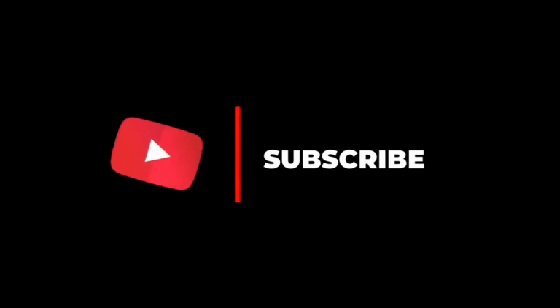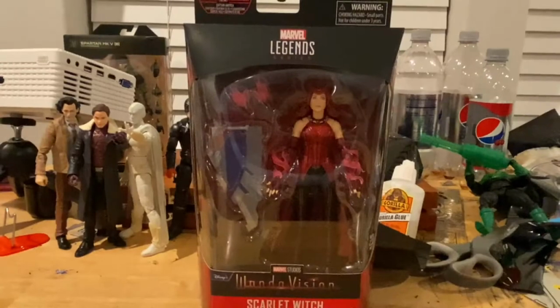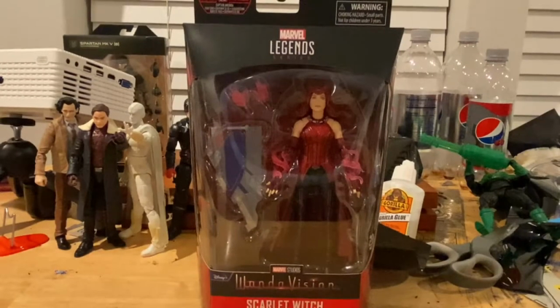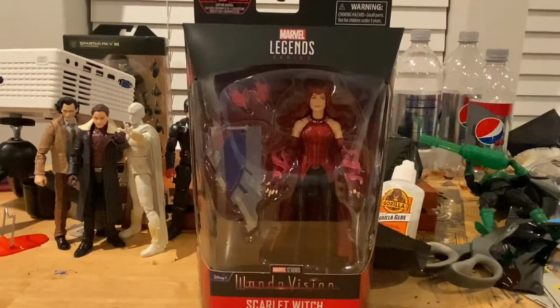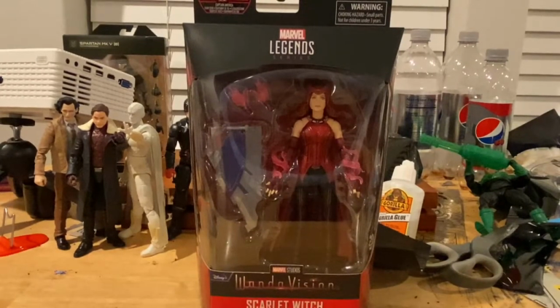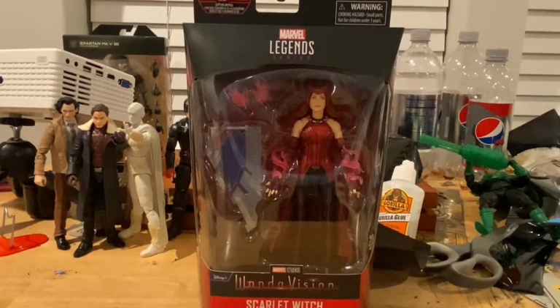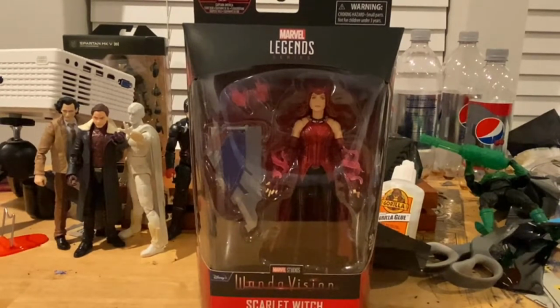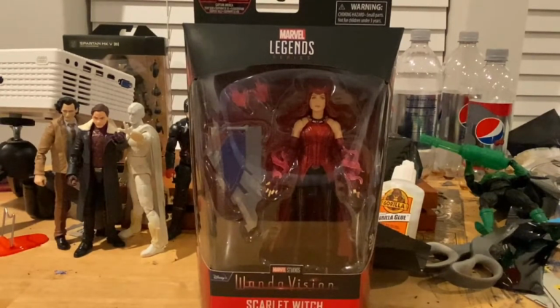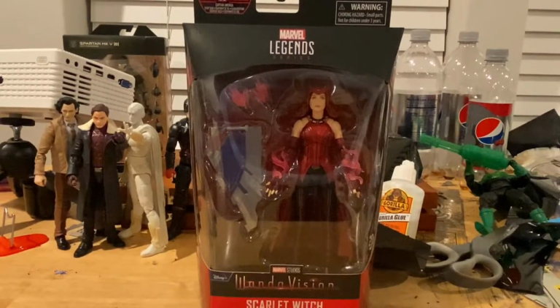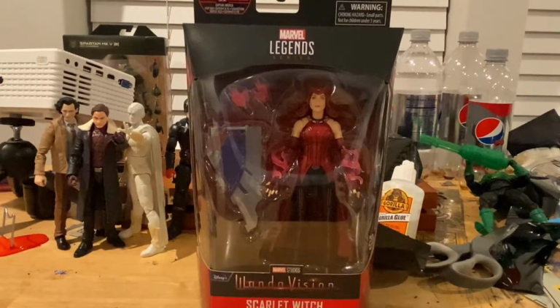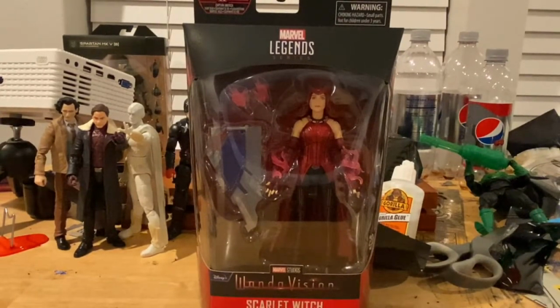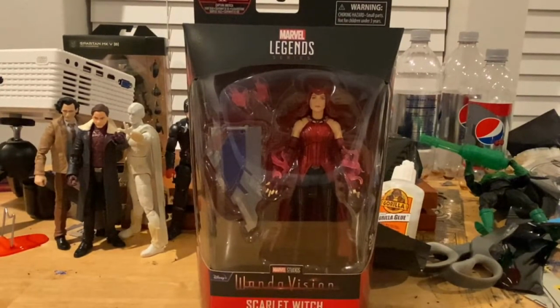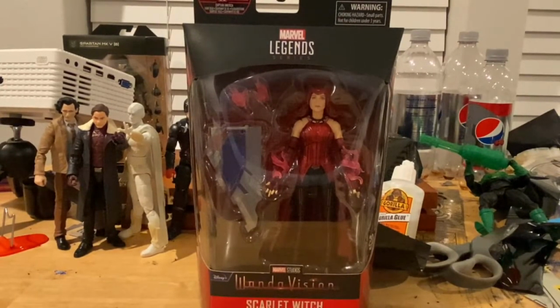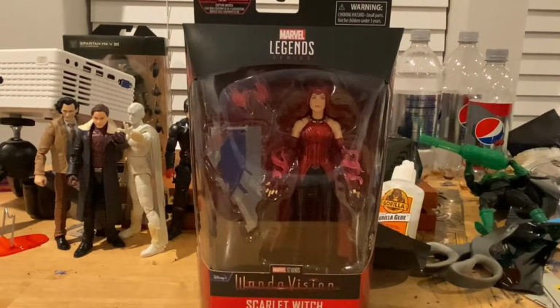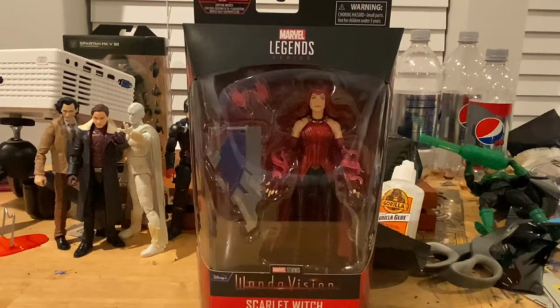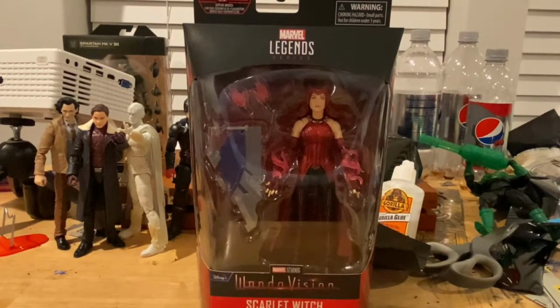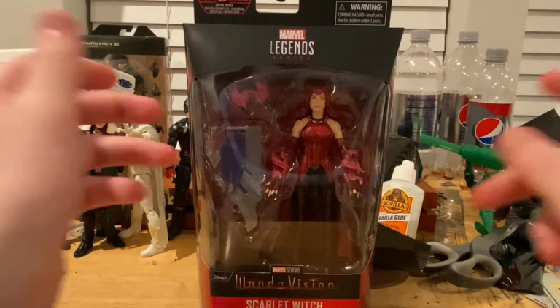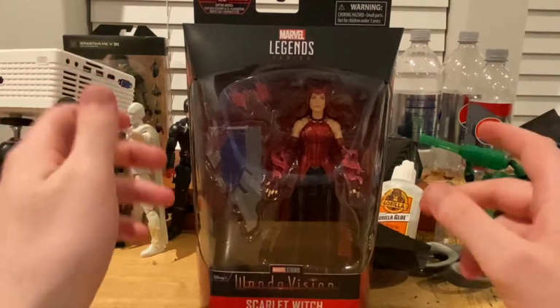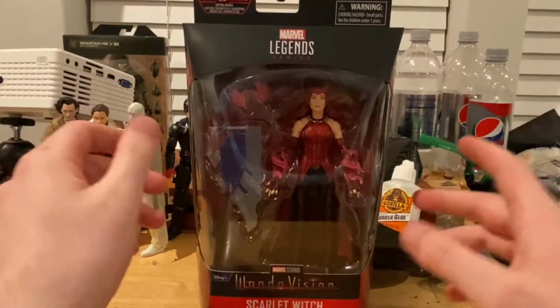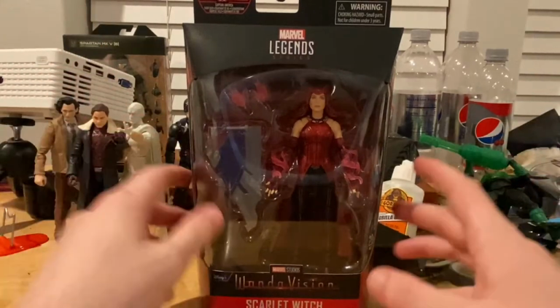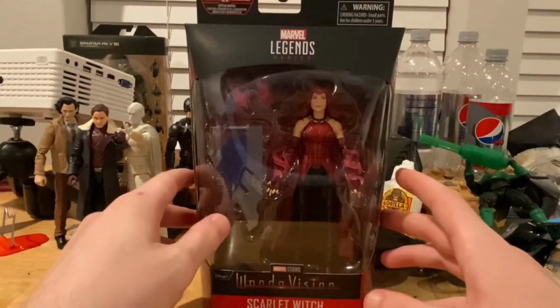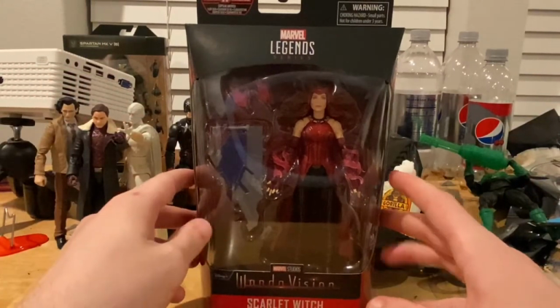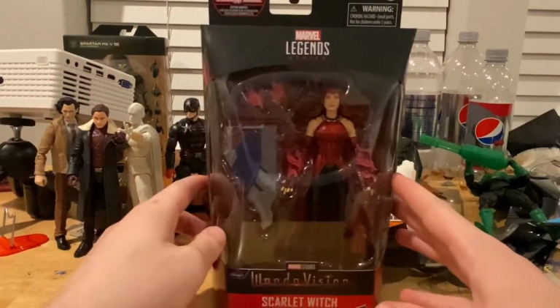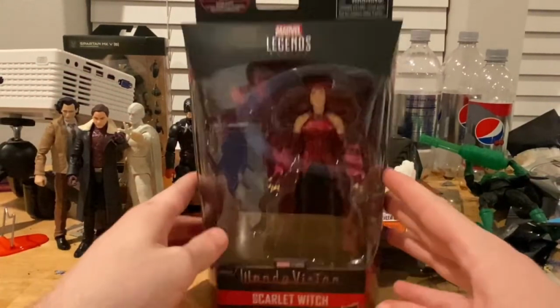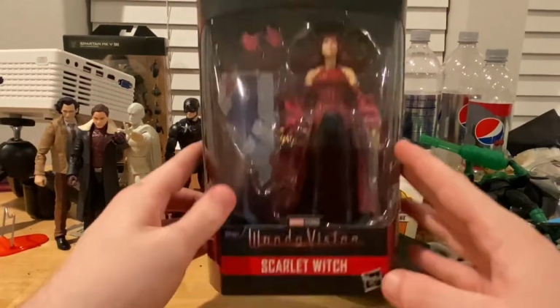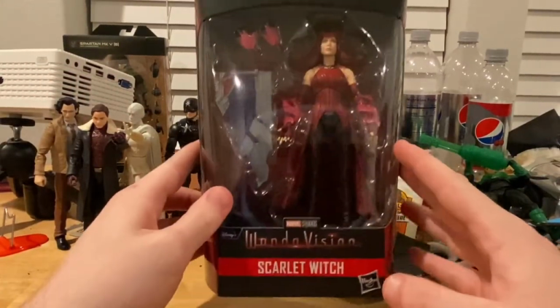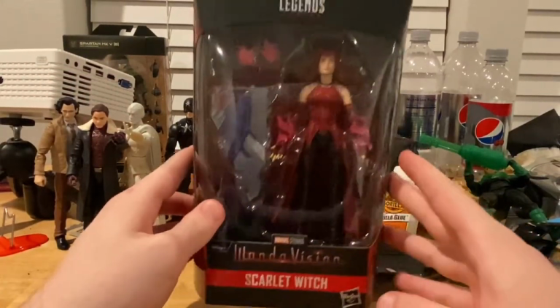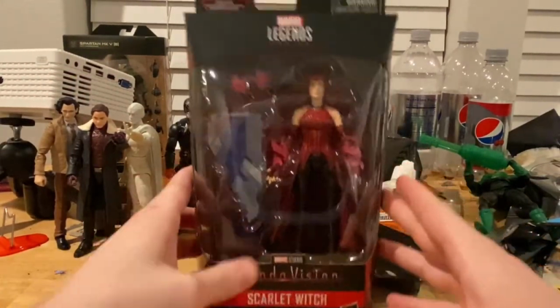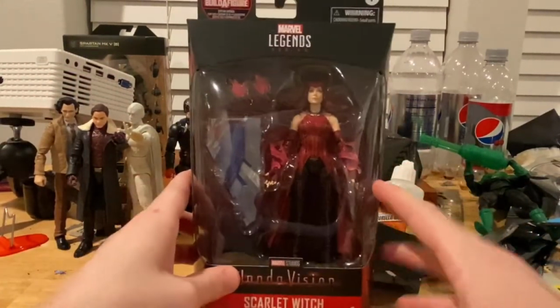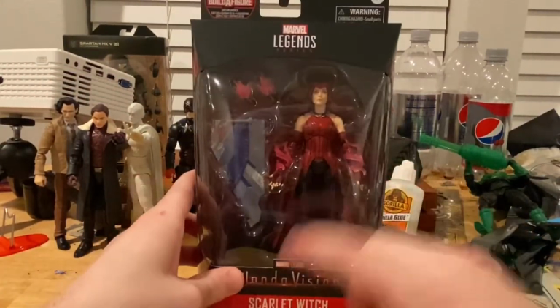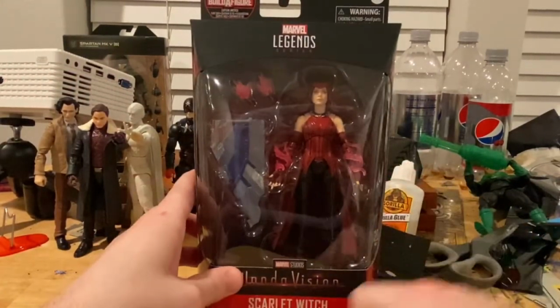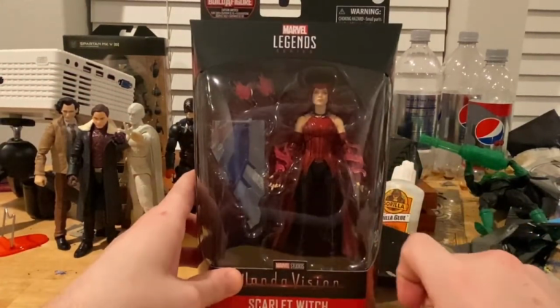Hello everyone, this is the Object Collector with another action figure review. Here we have the Marvel Legends Disney Plus Series WandaVision Scarlet Witch figure.